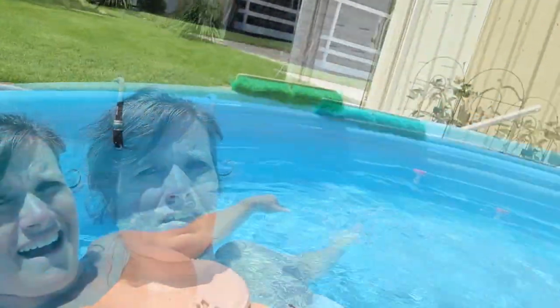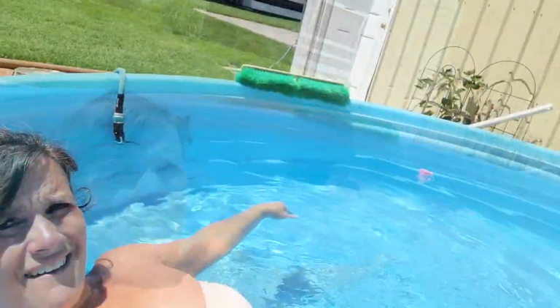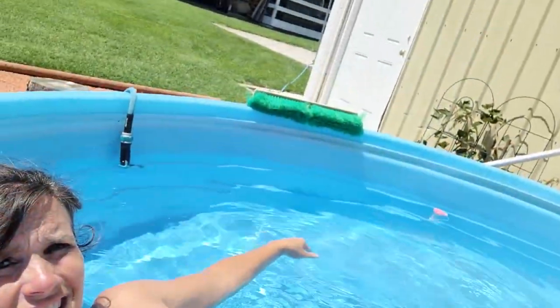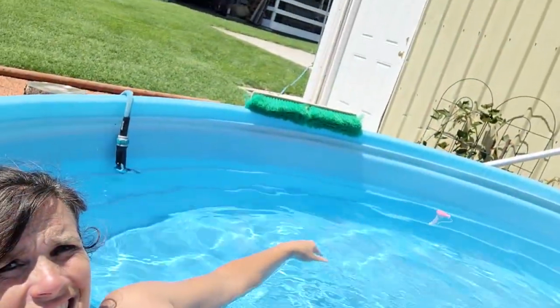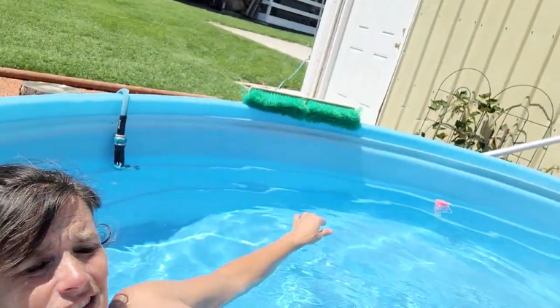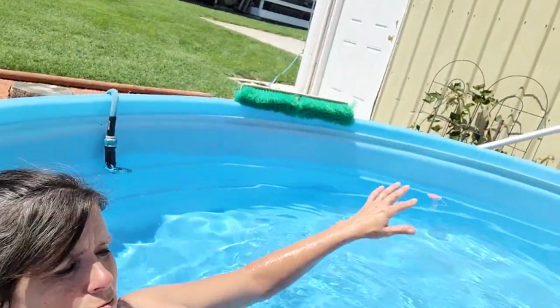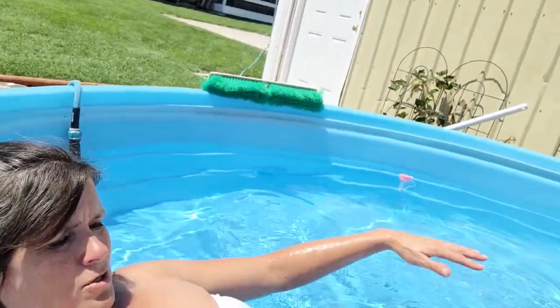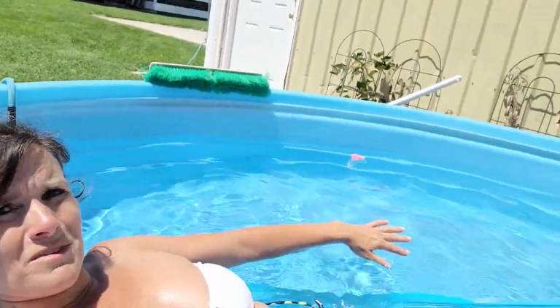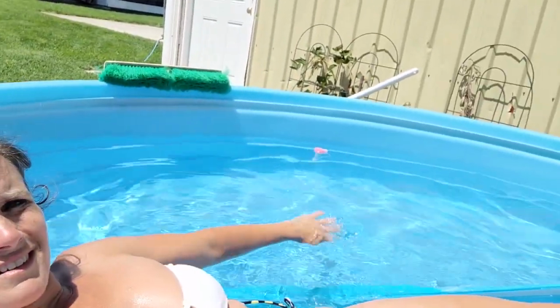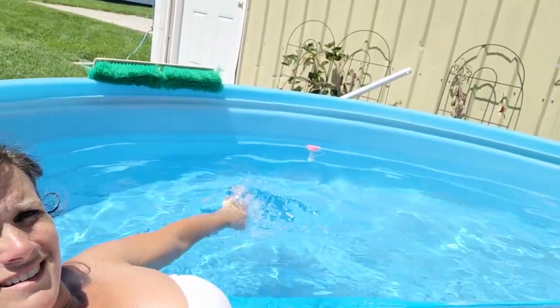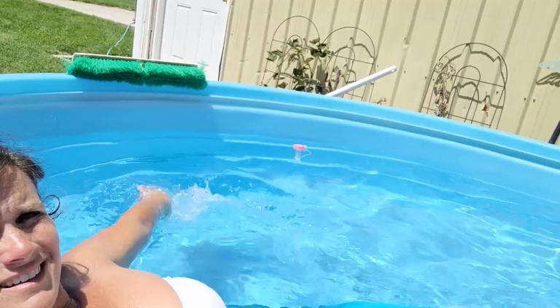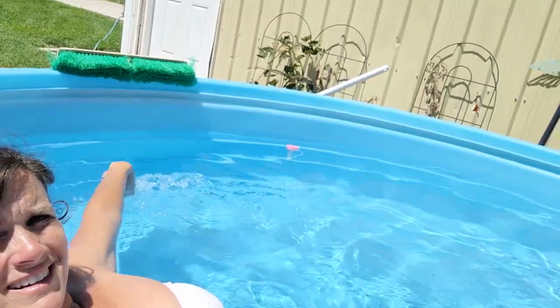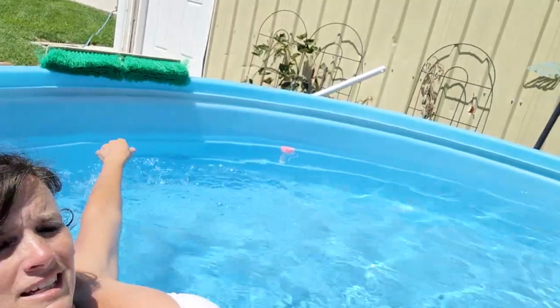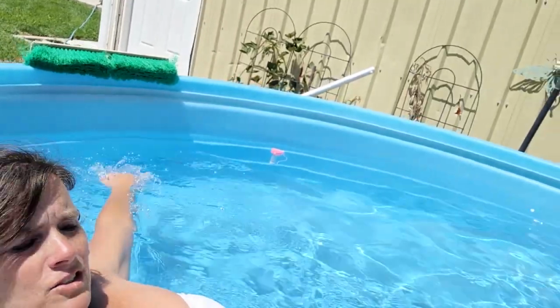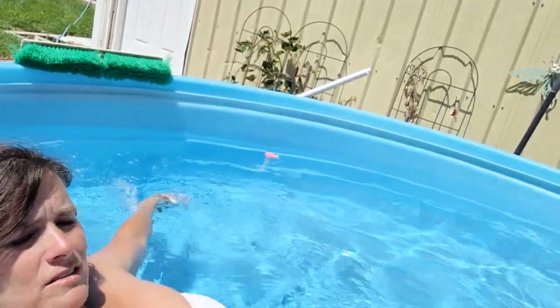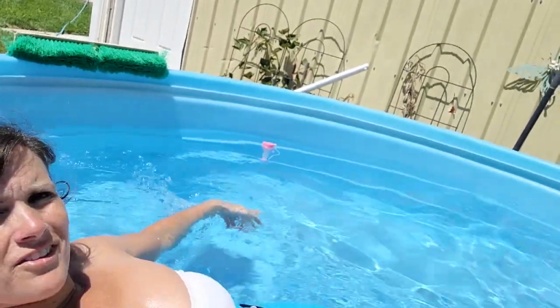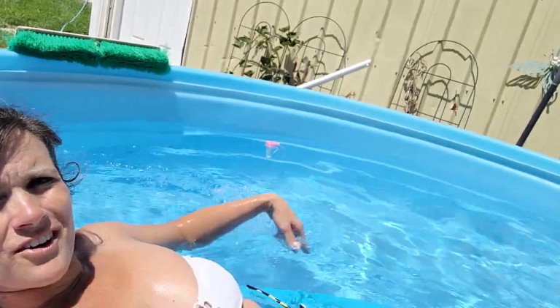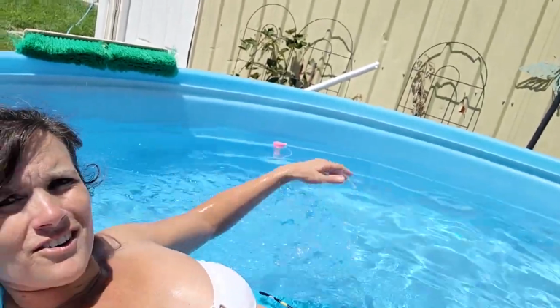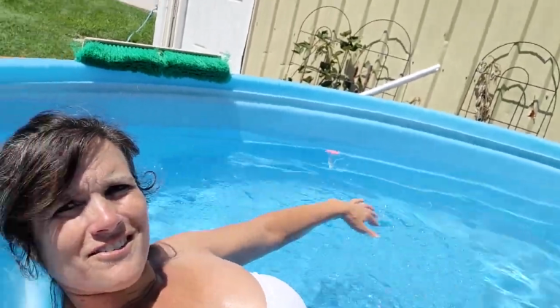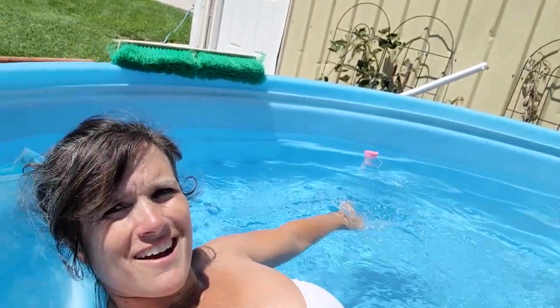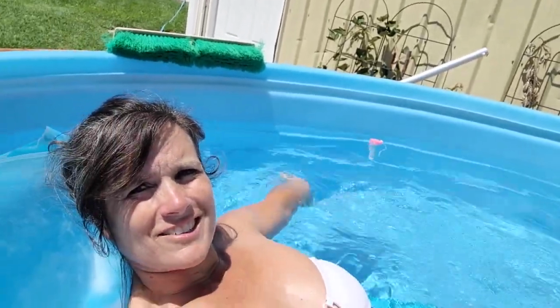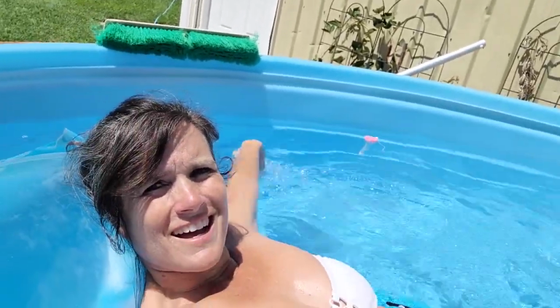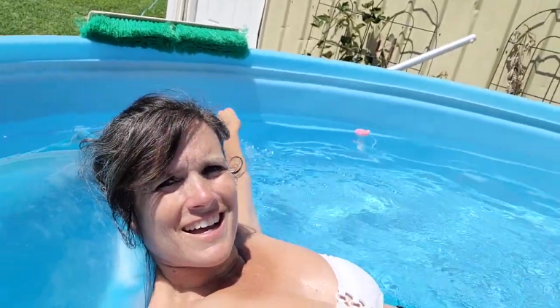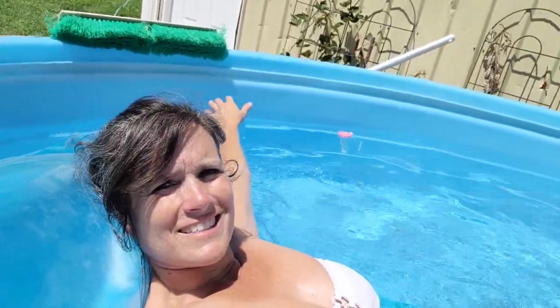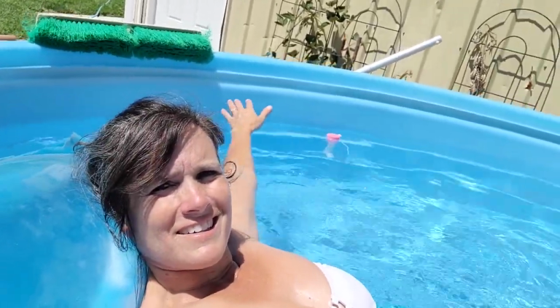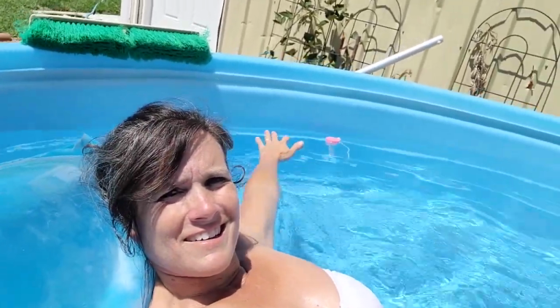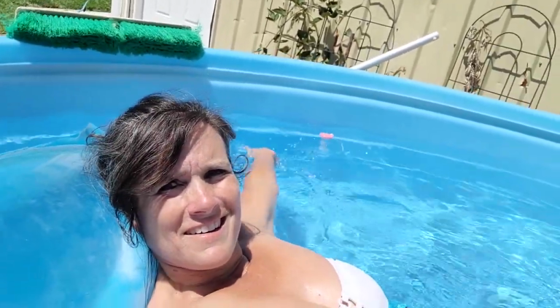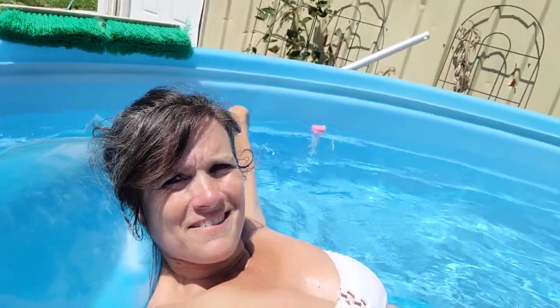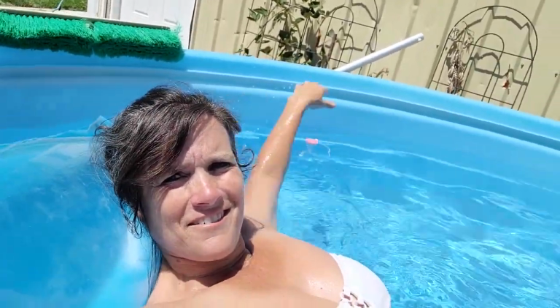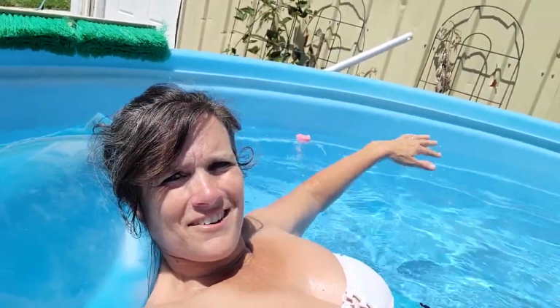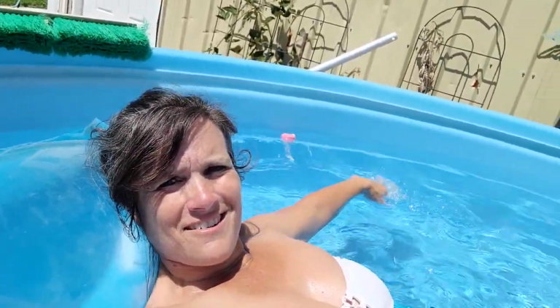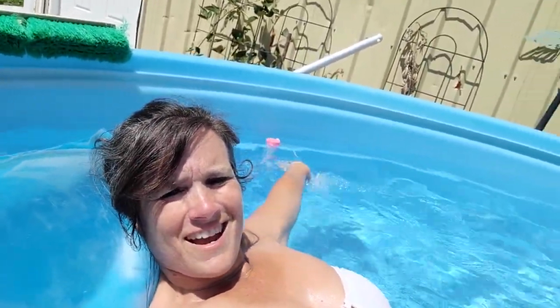I have all this room just to float around, you guys.